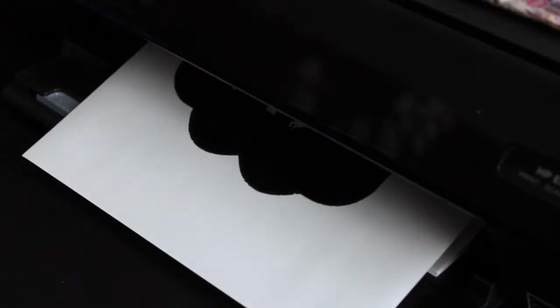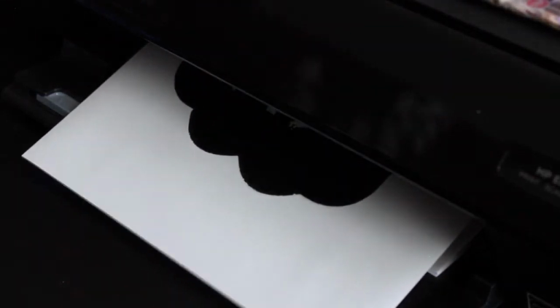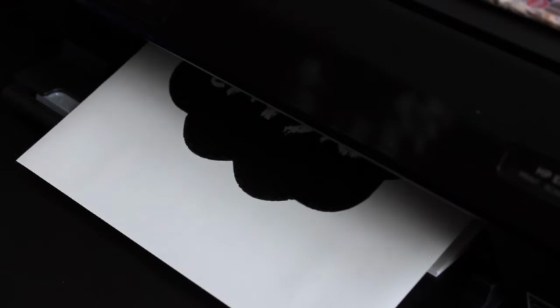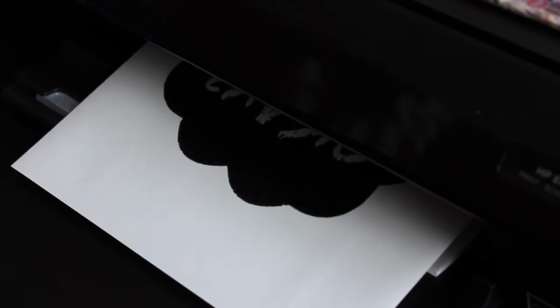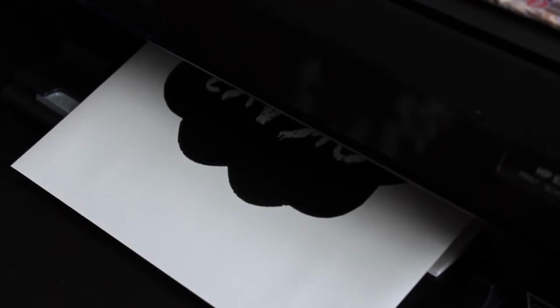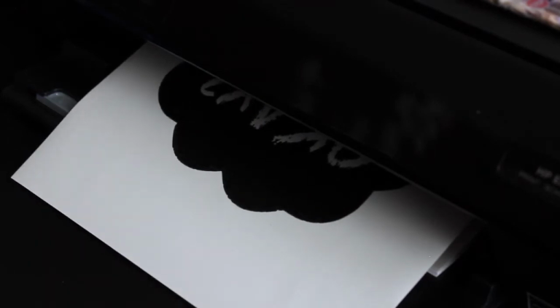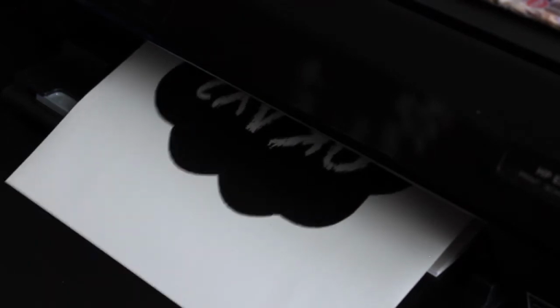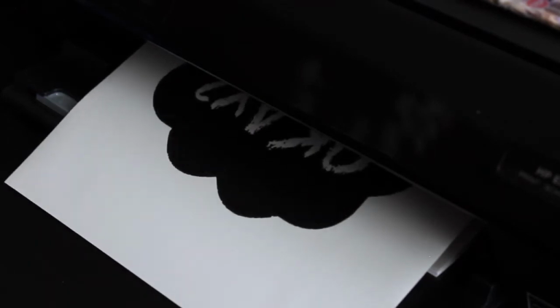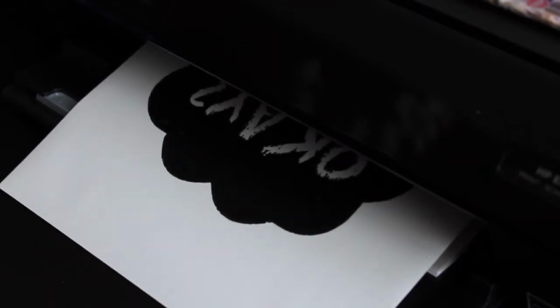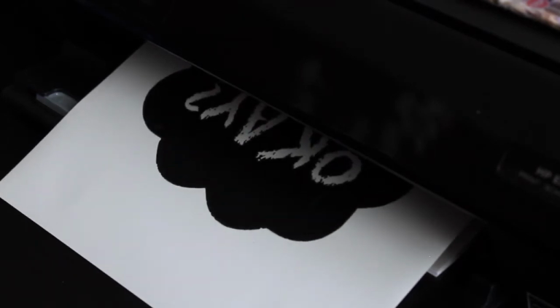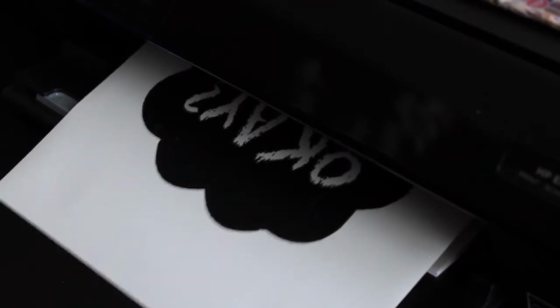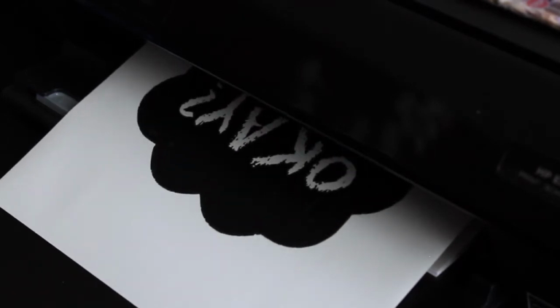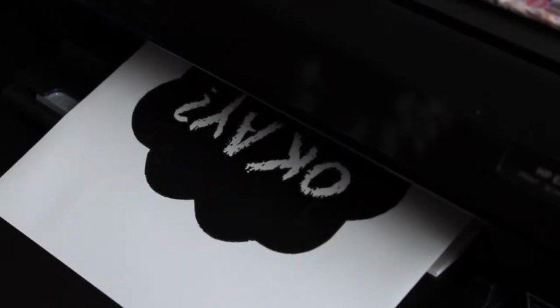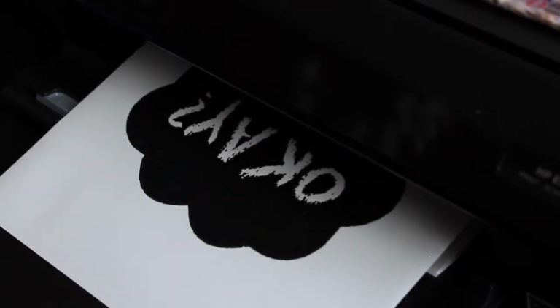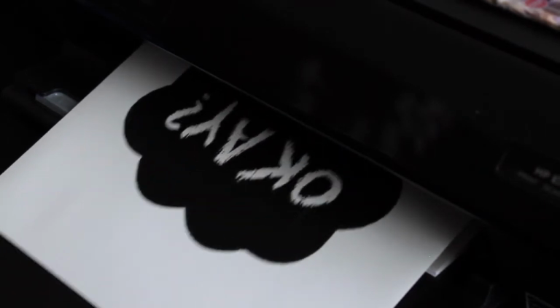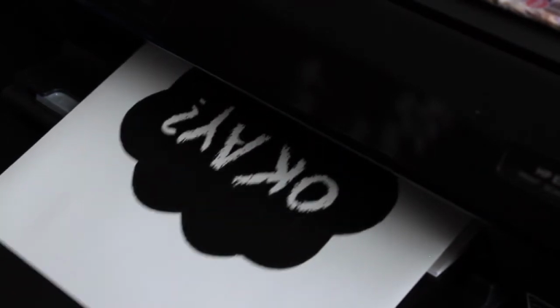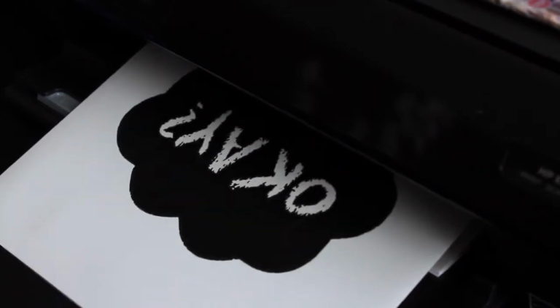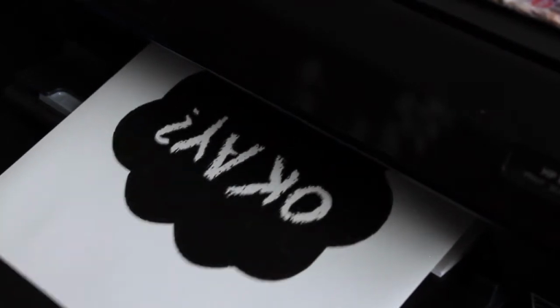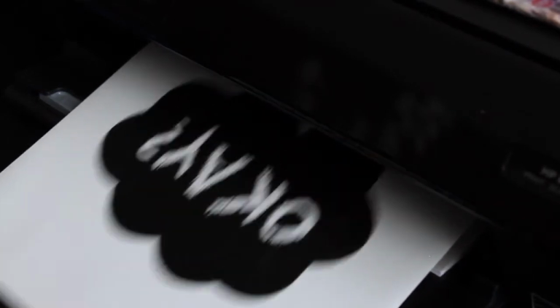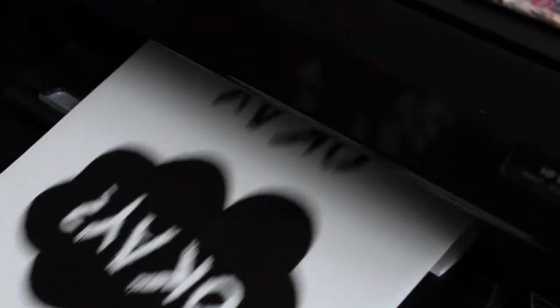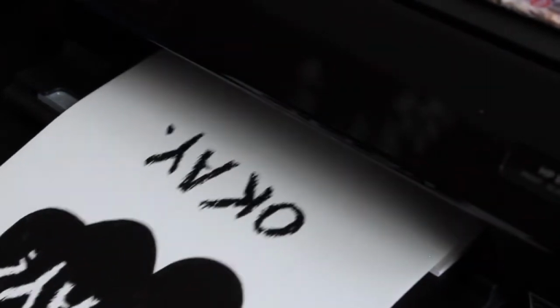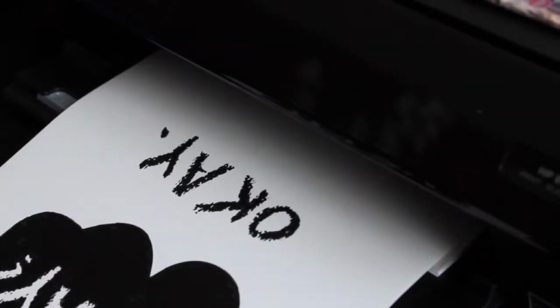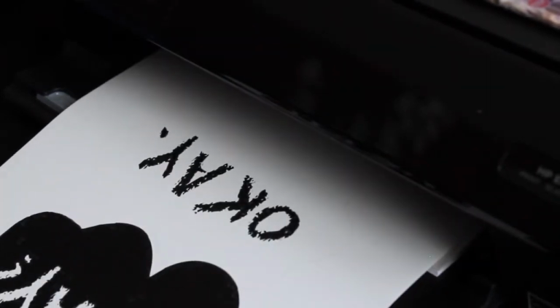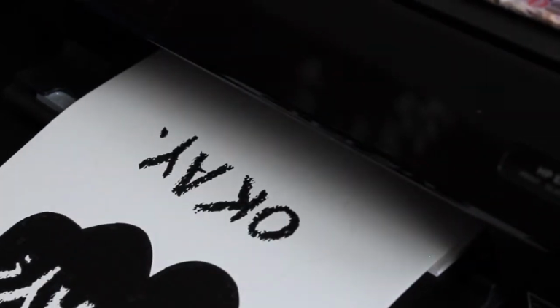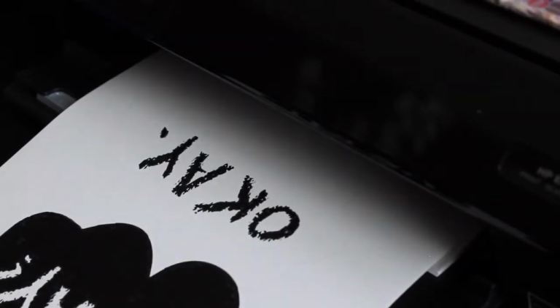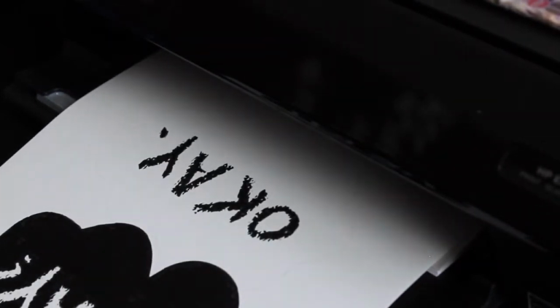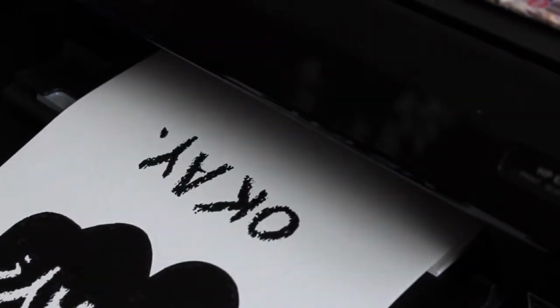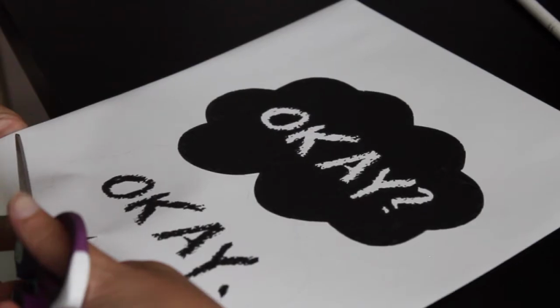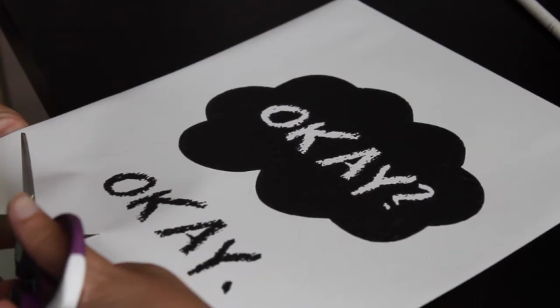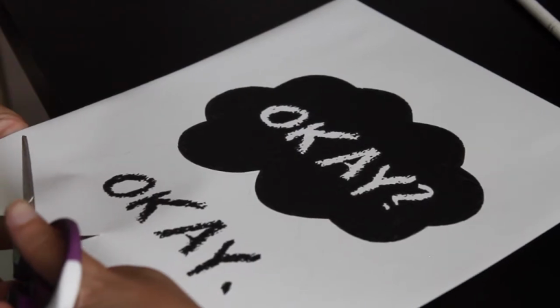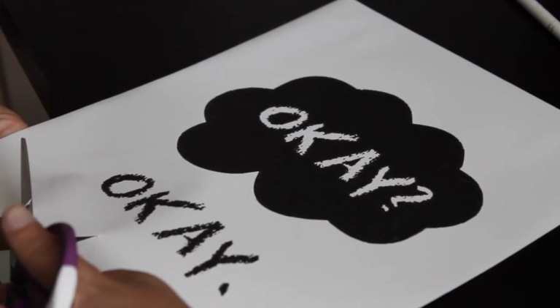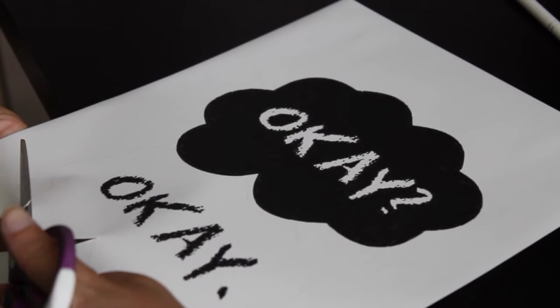Once you've confirmed it's the right size, go ahead and print it out on your transfer paper.